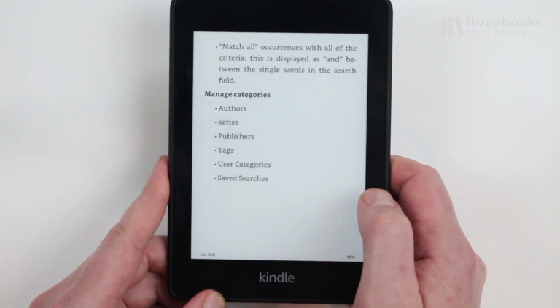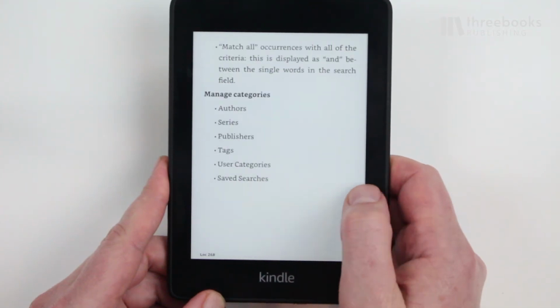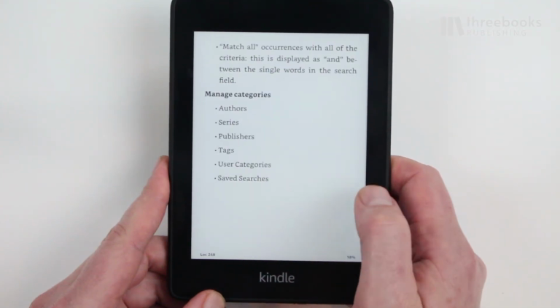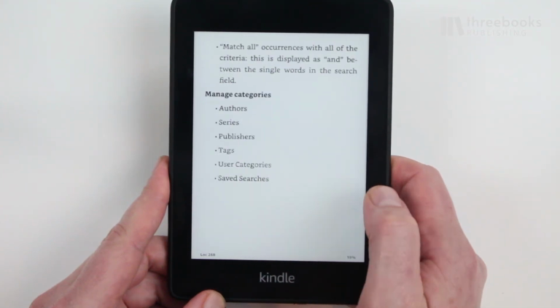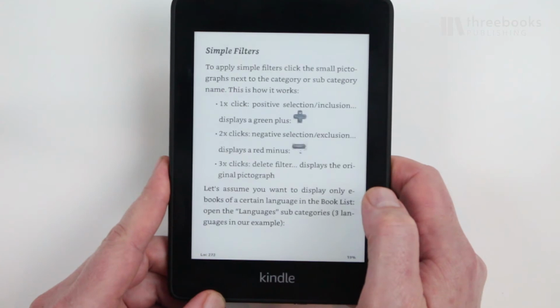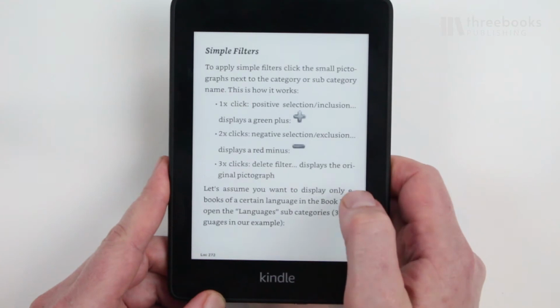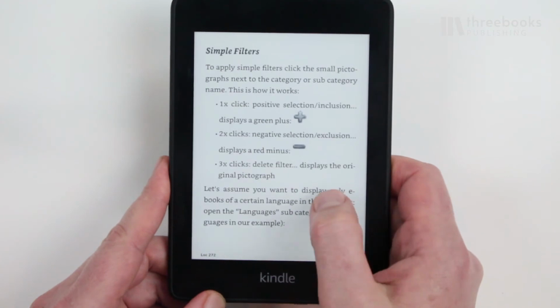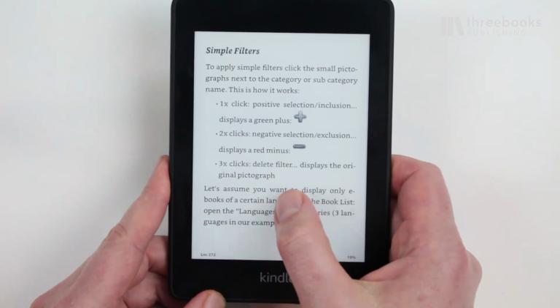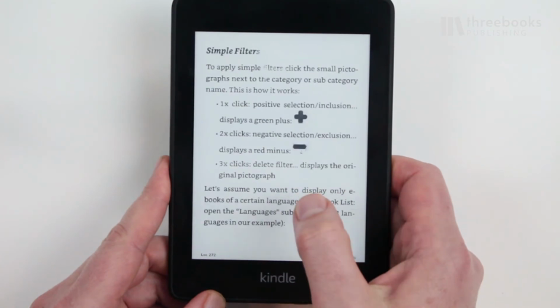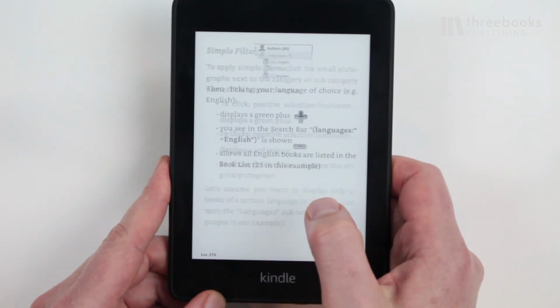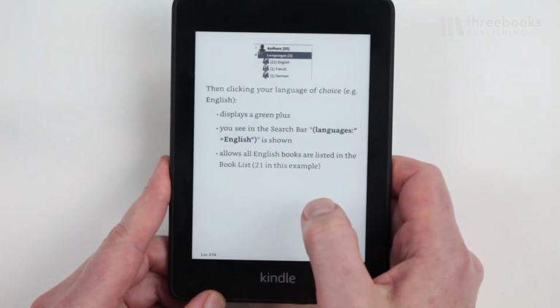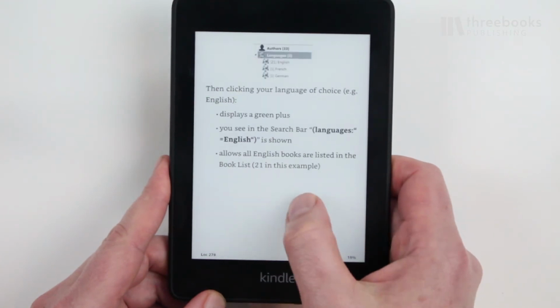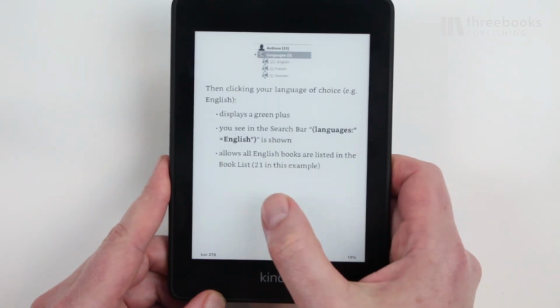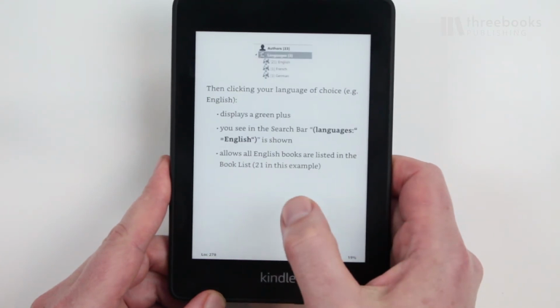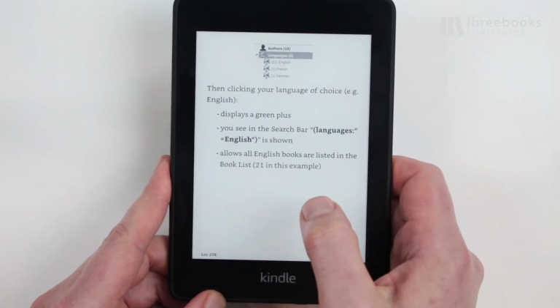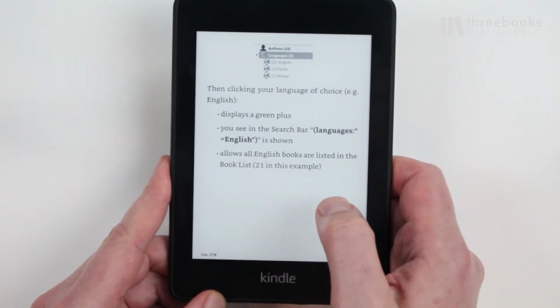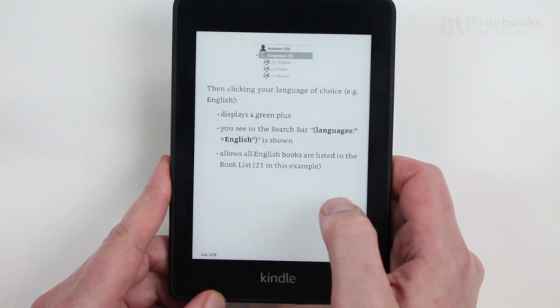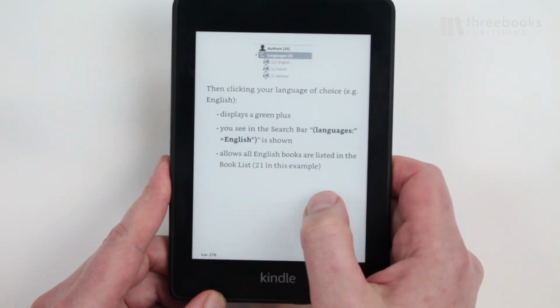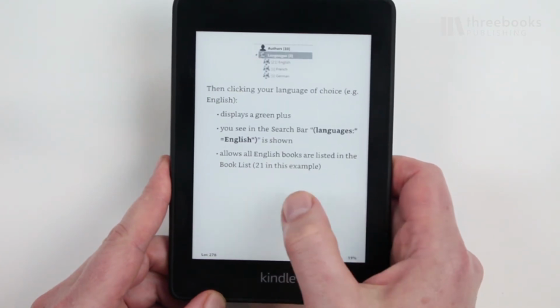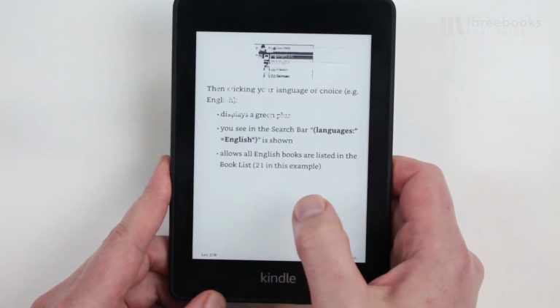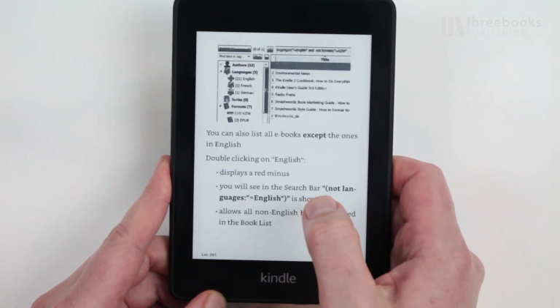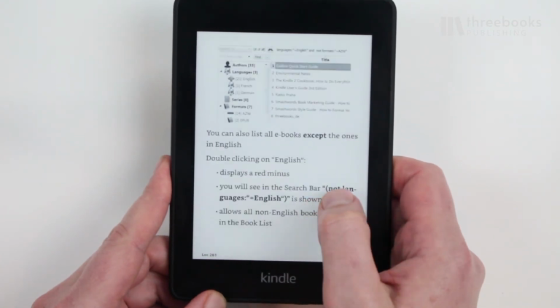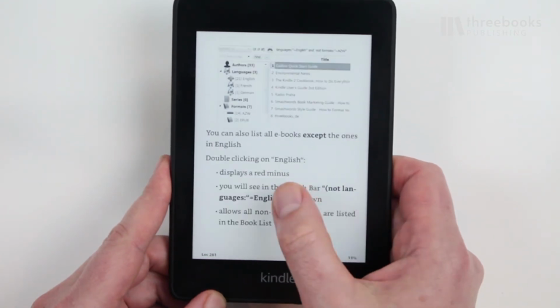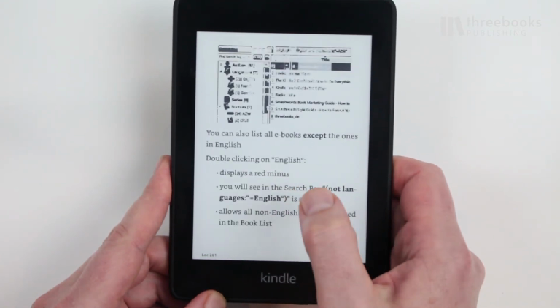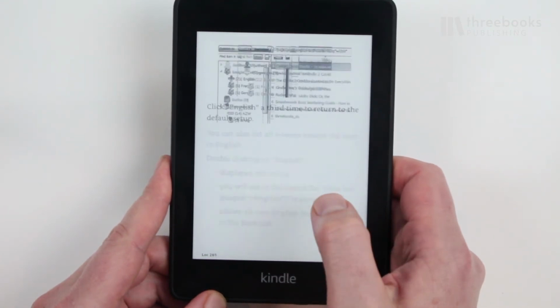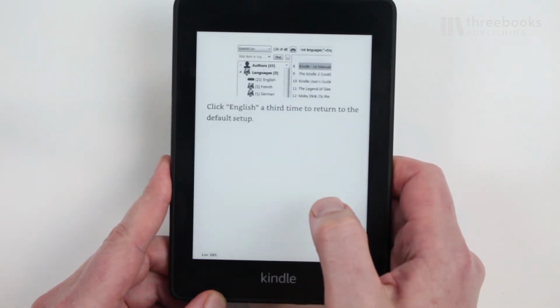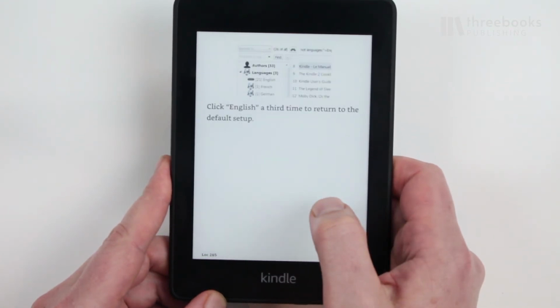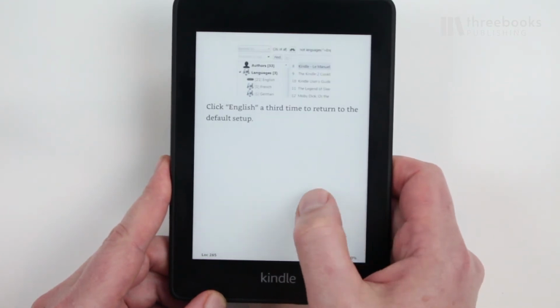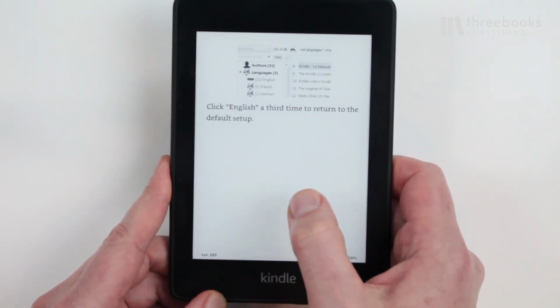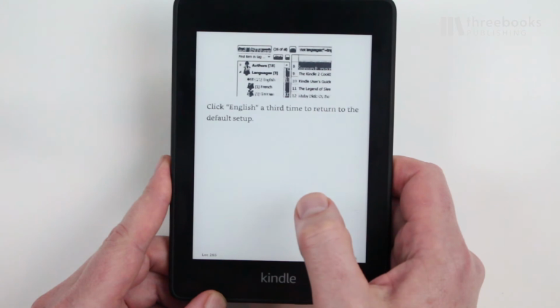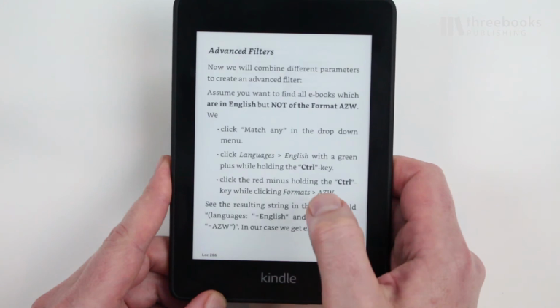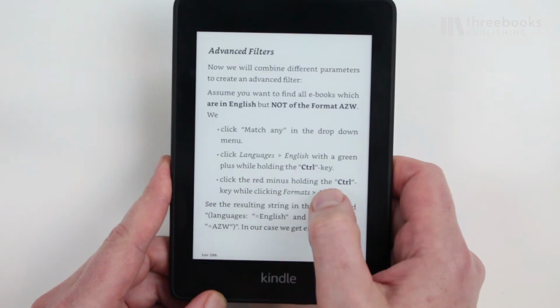By the way, your swipes can be very short, so you don't have to move your hands while reading.